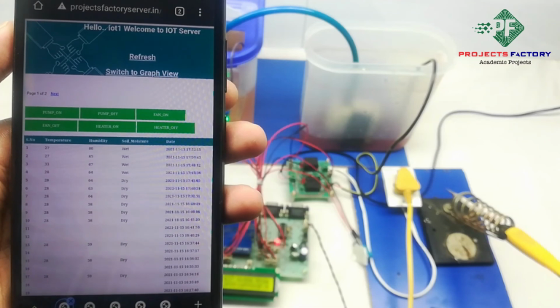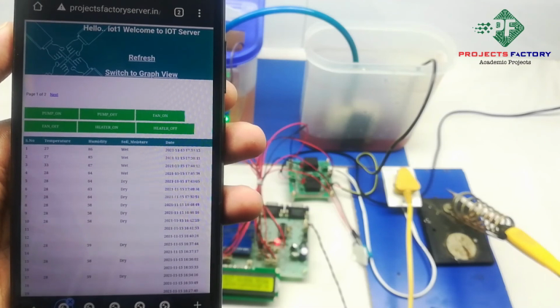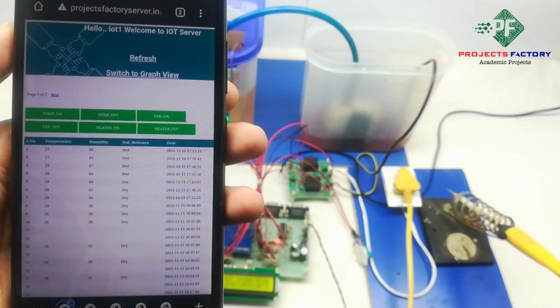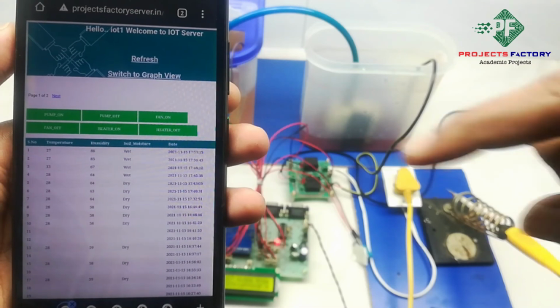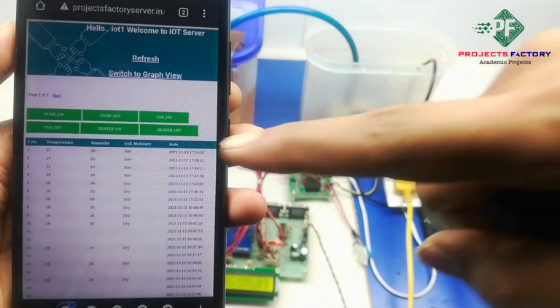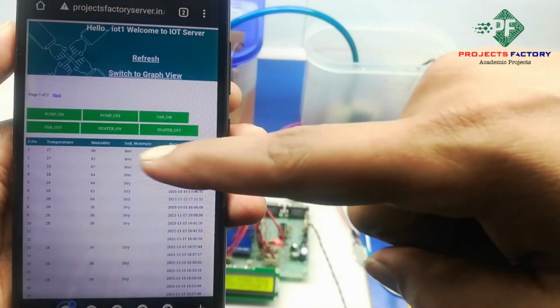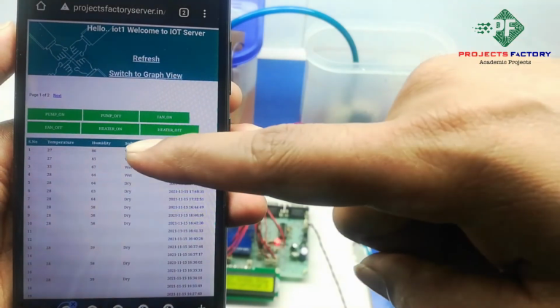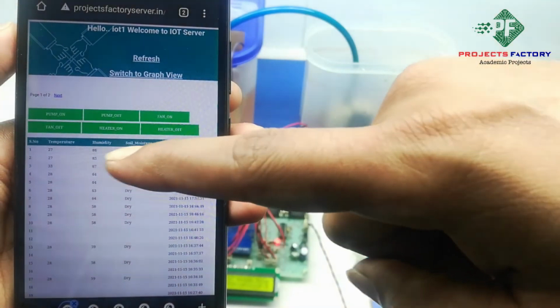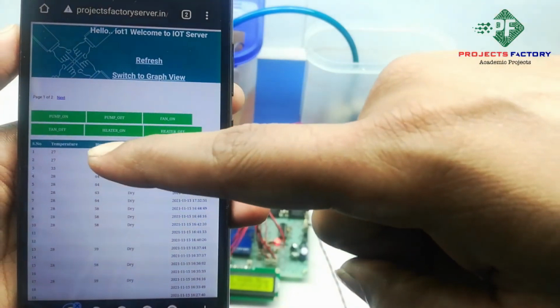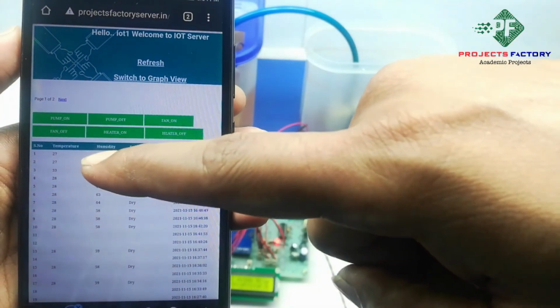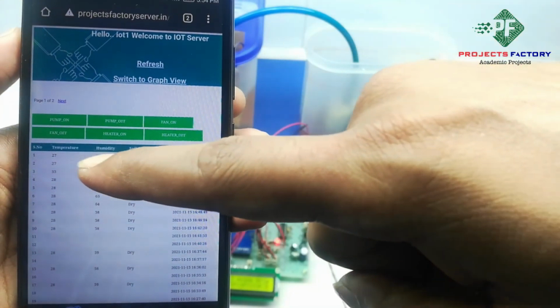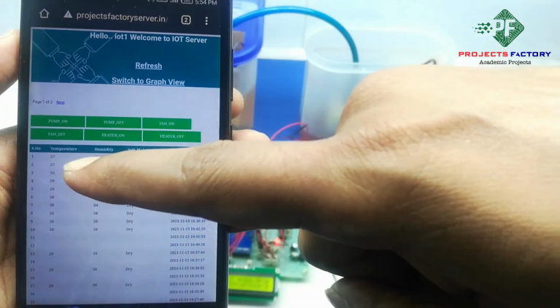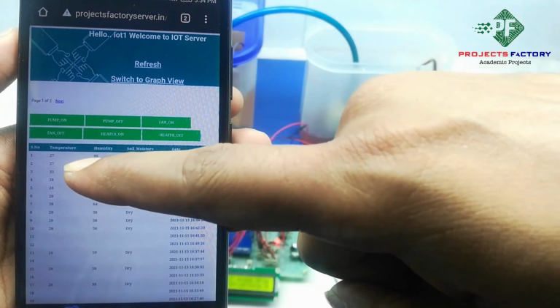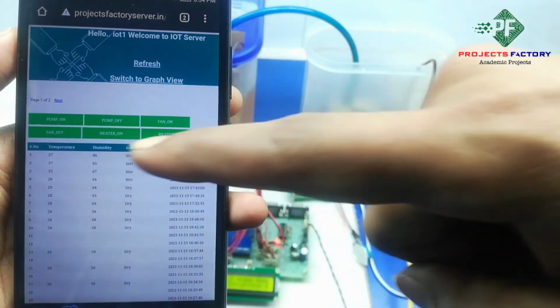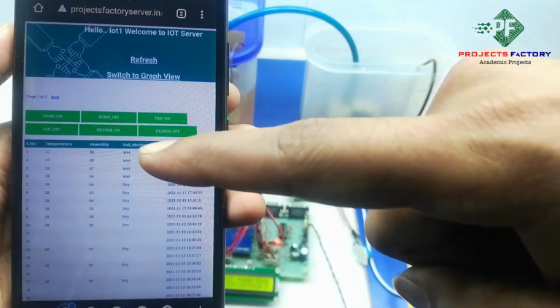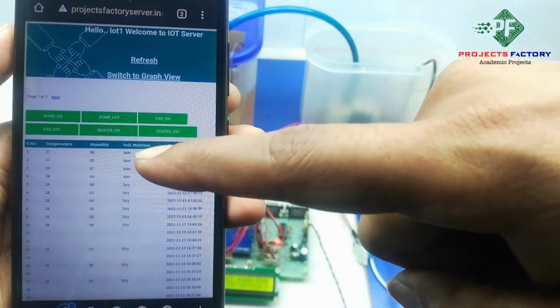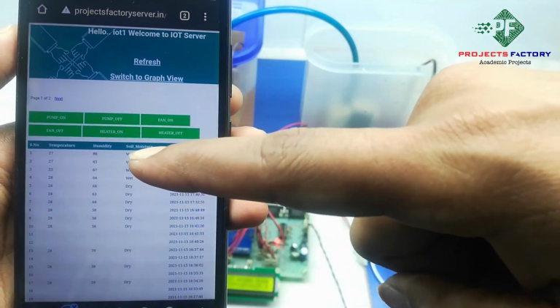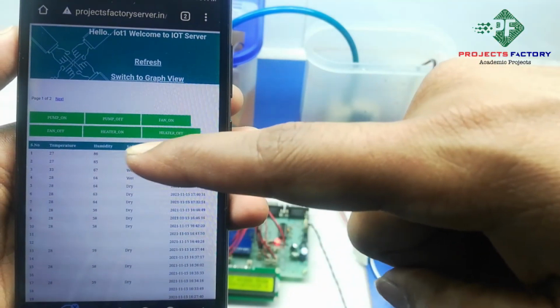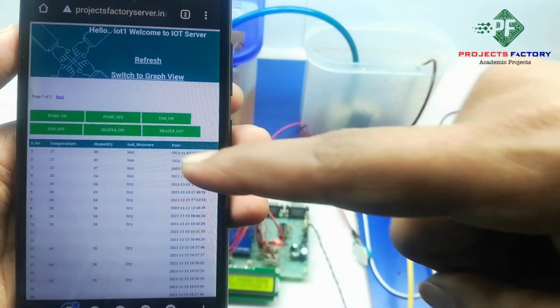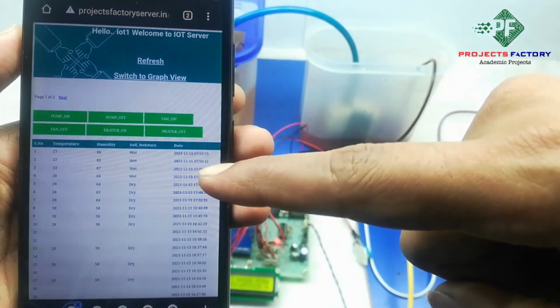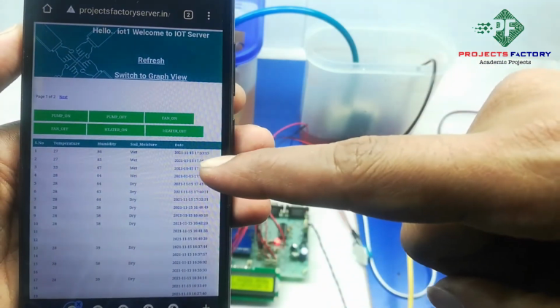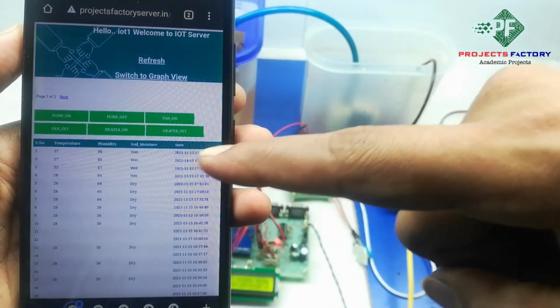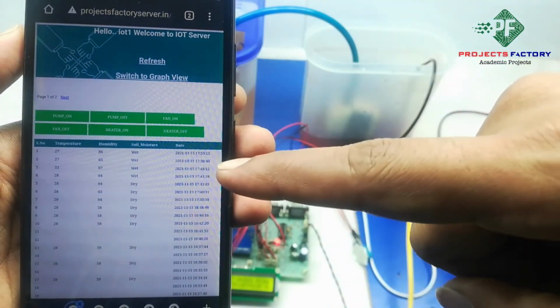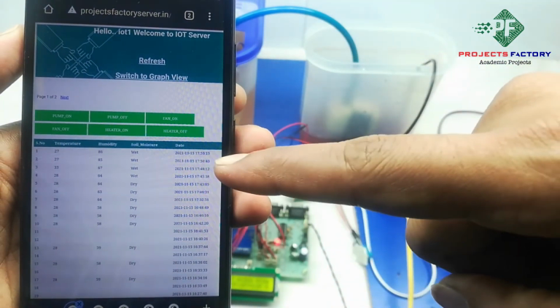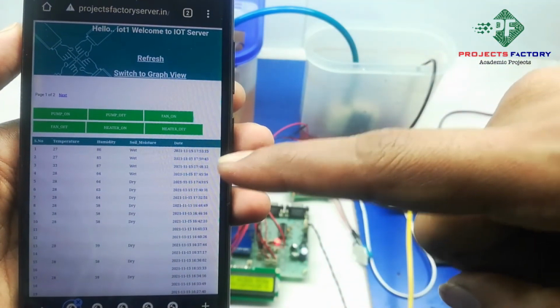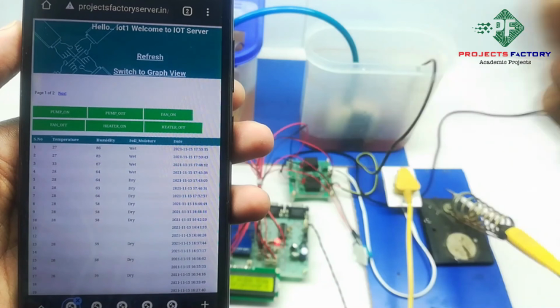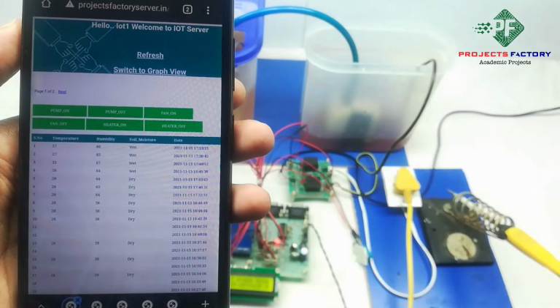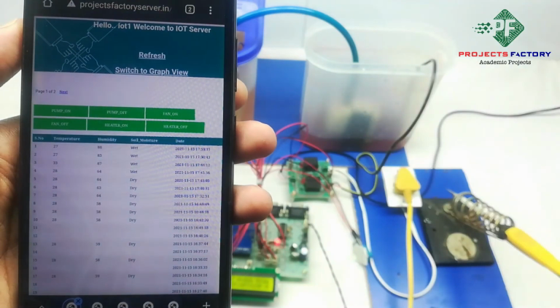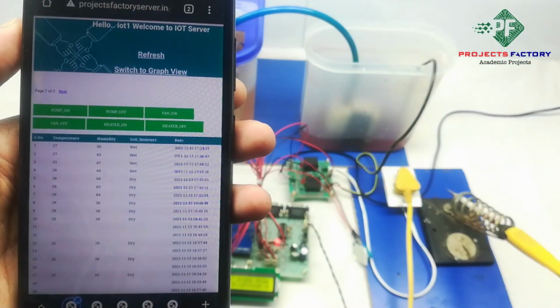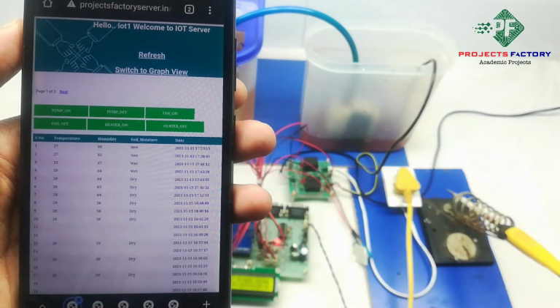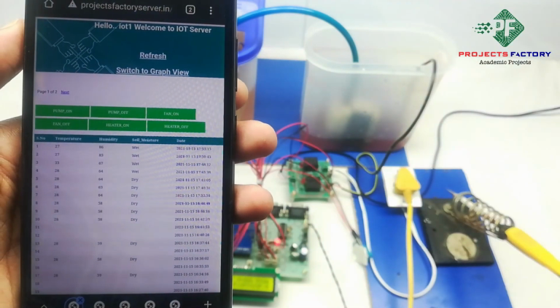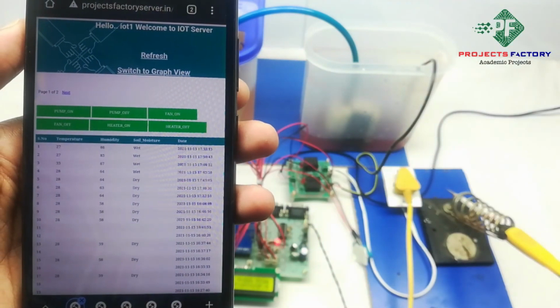Here we can see all the sensor data with respect to date and time.